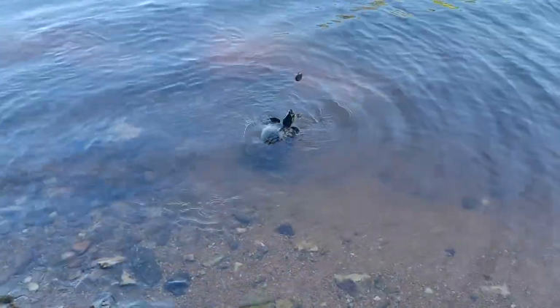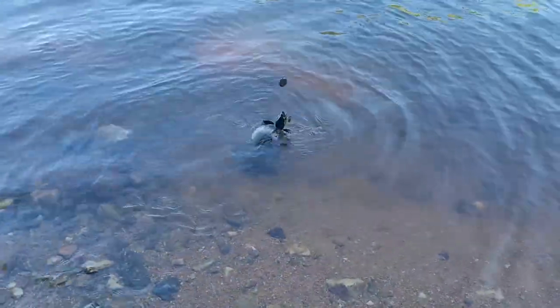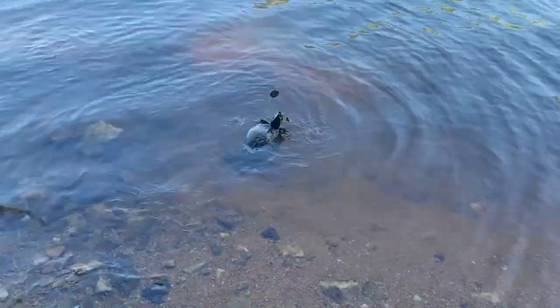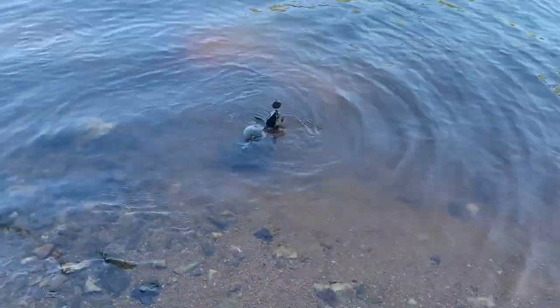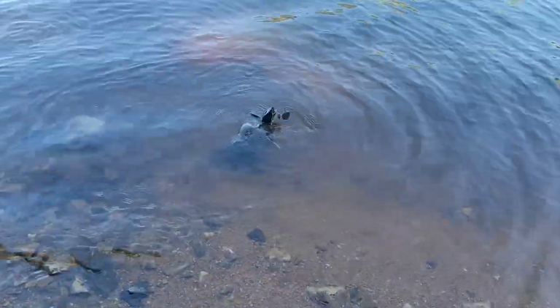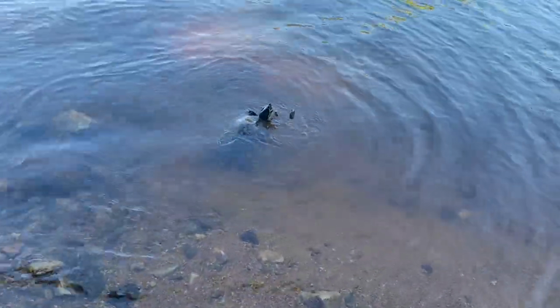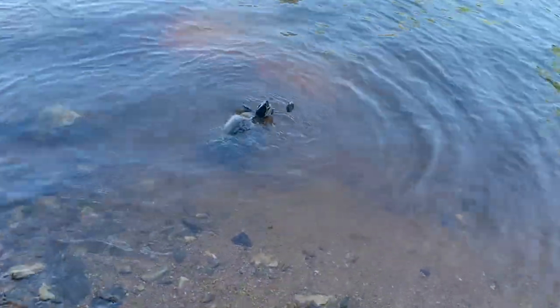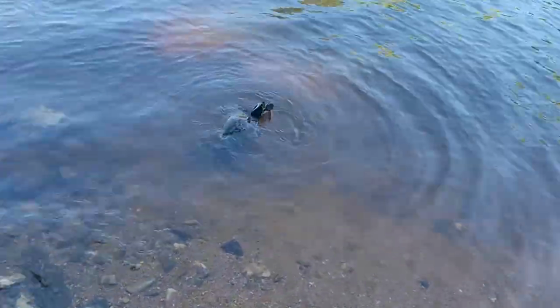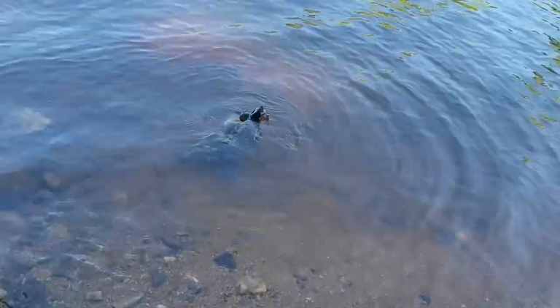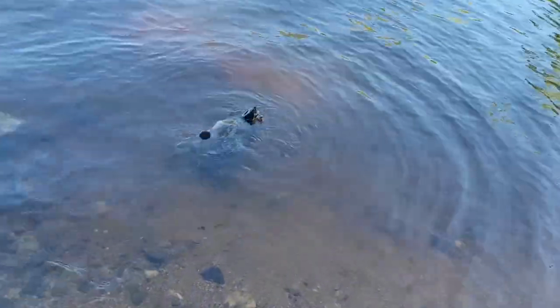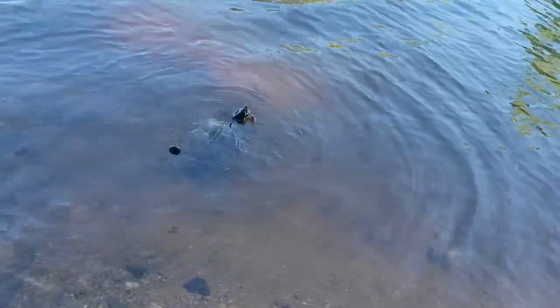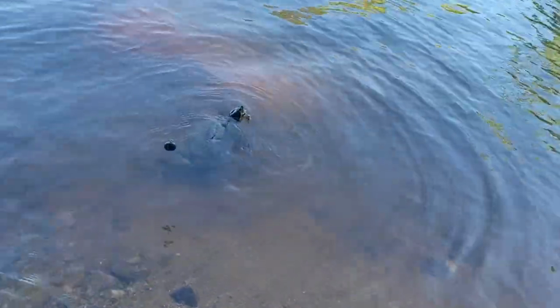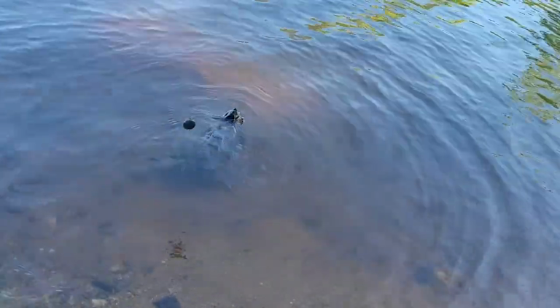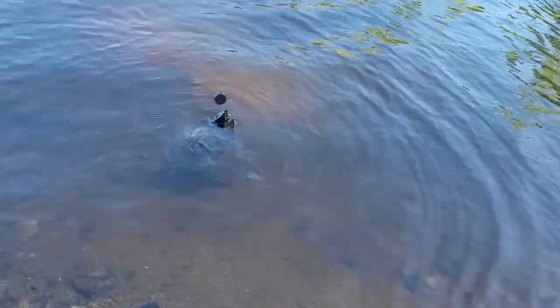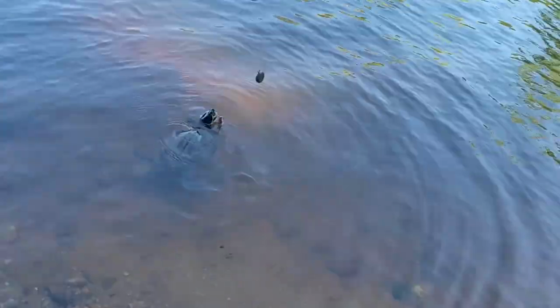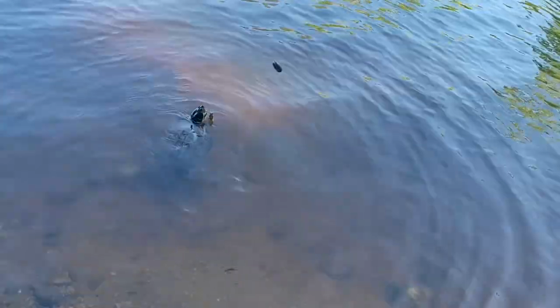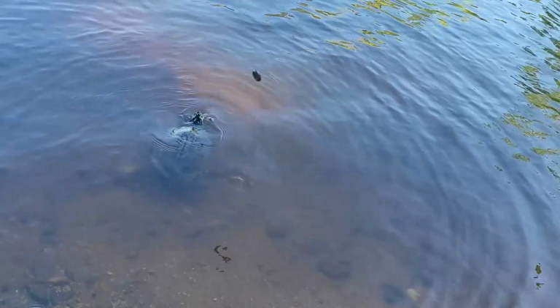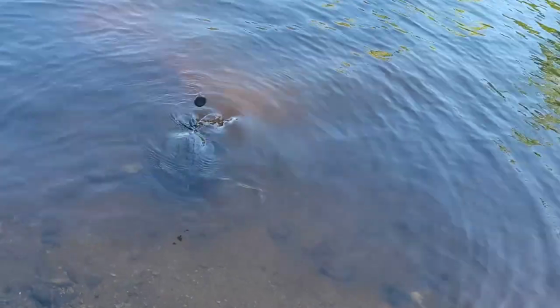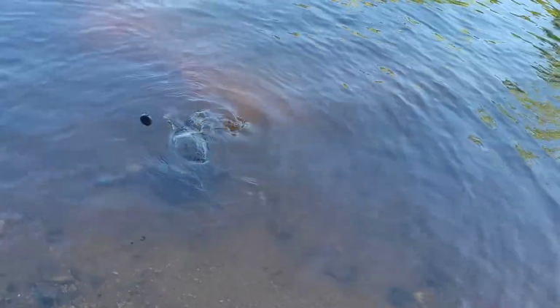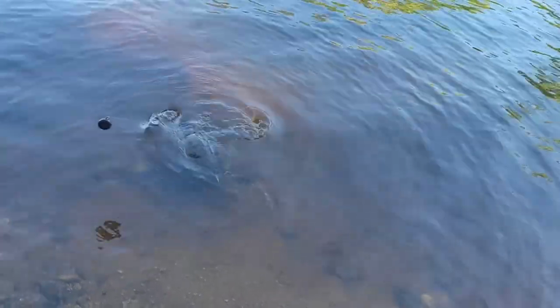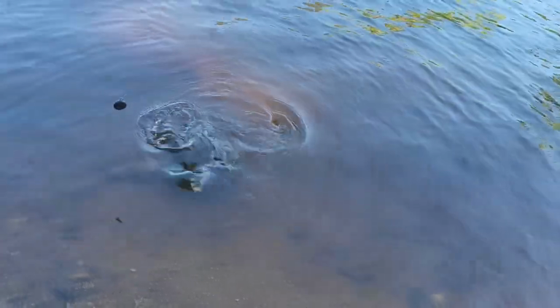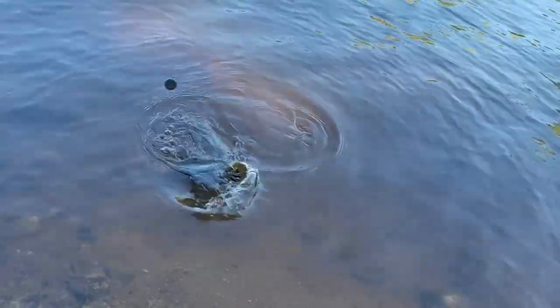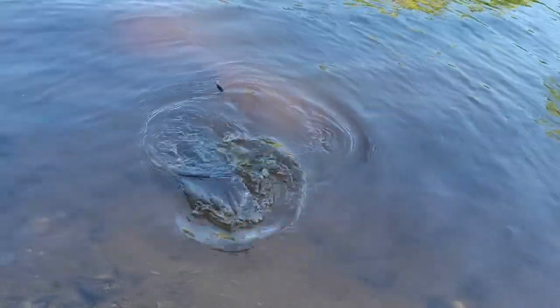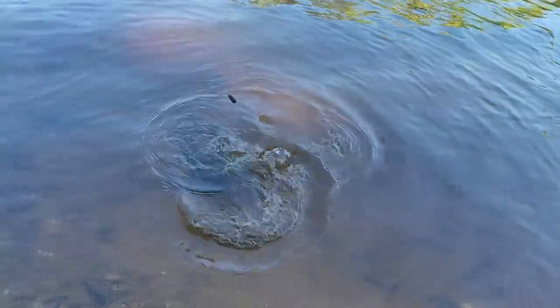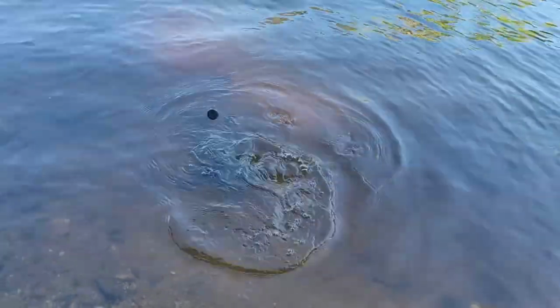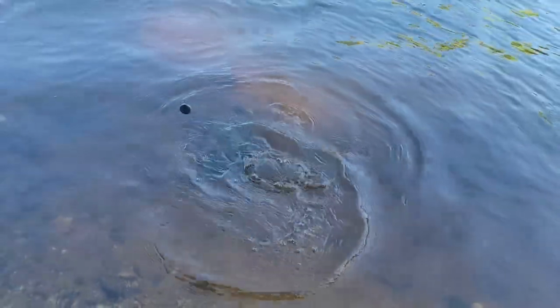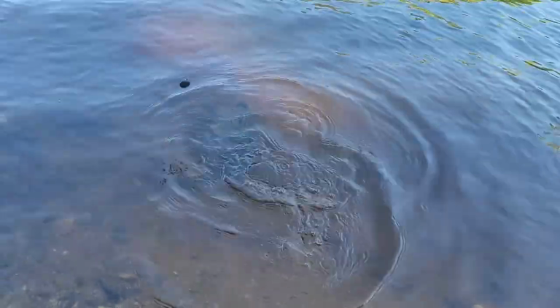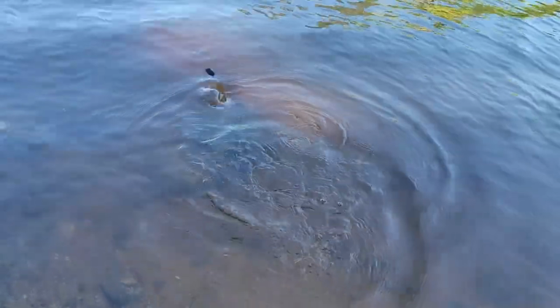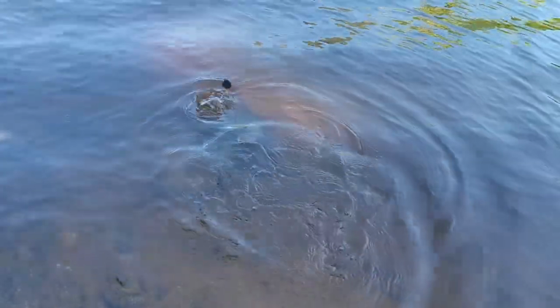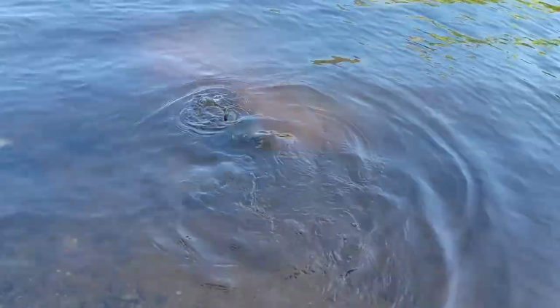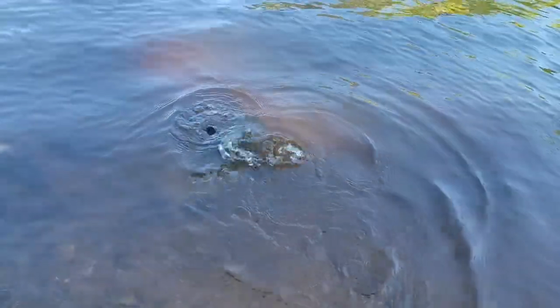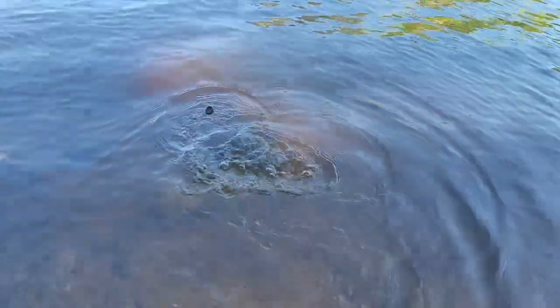Looks like we've hooked our first turtle — I'm going to shut up because look at this guy.